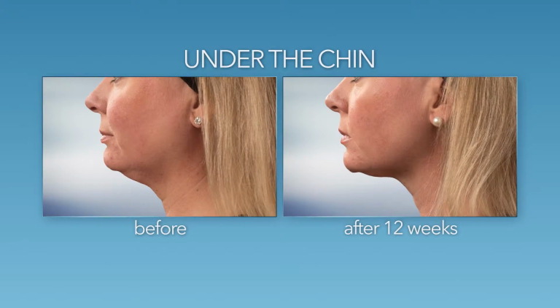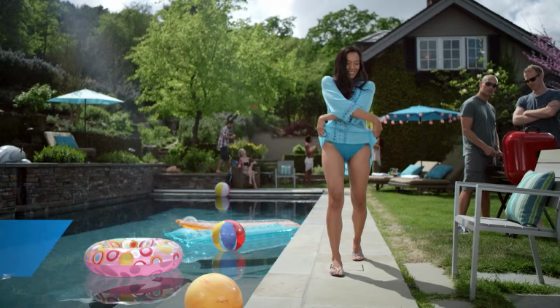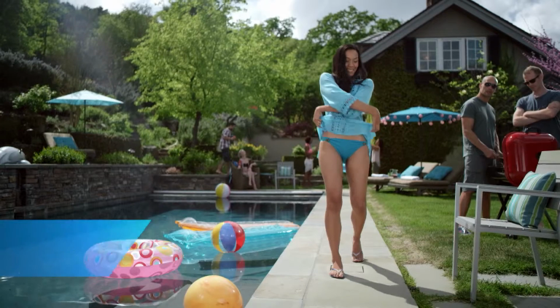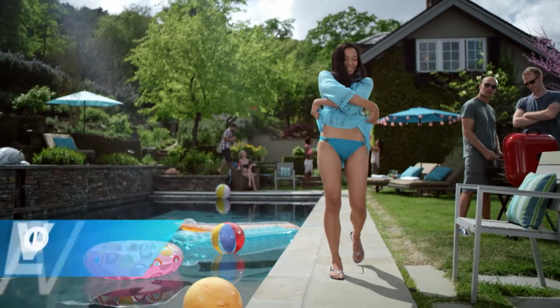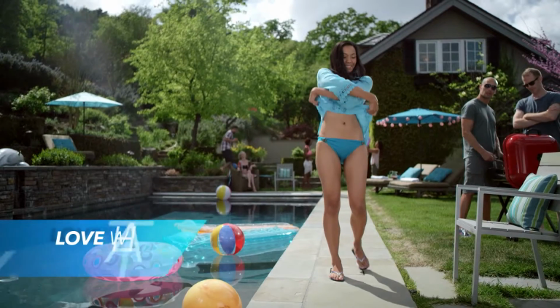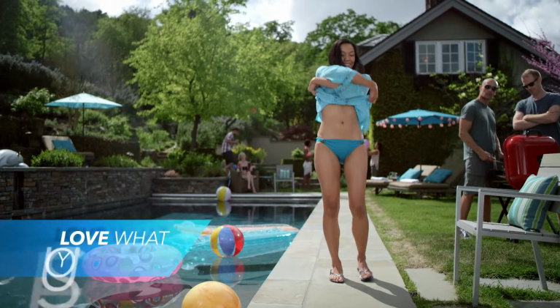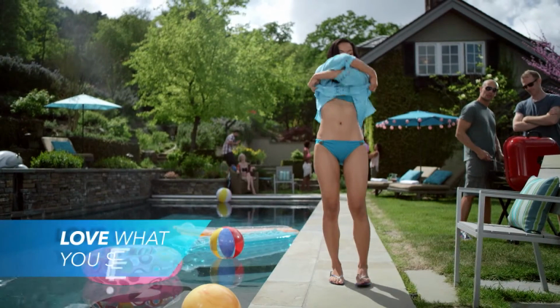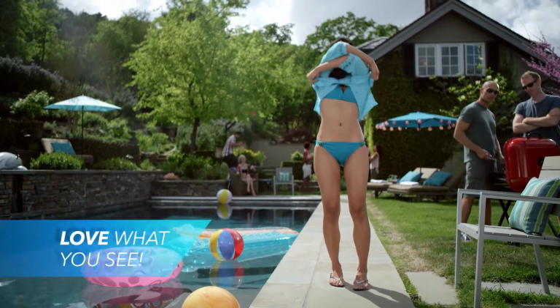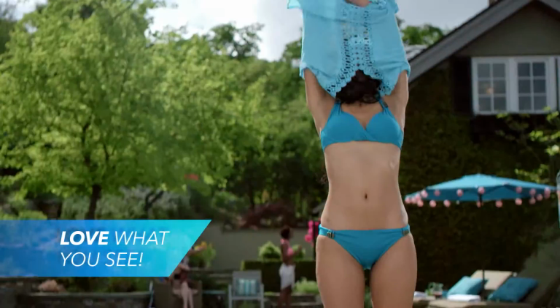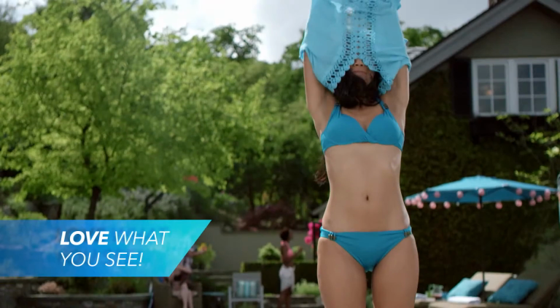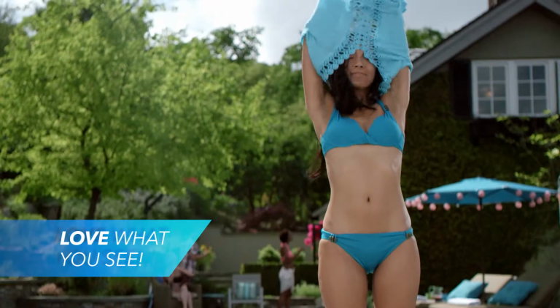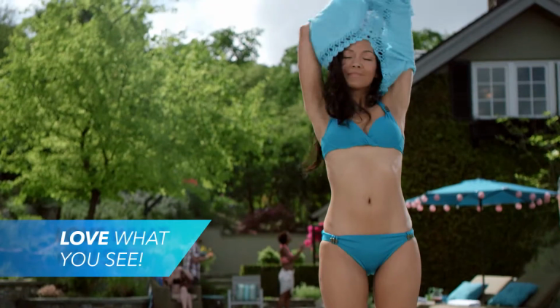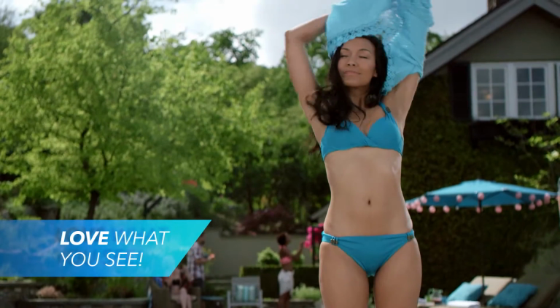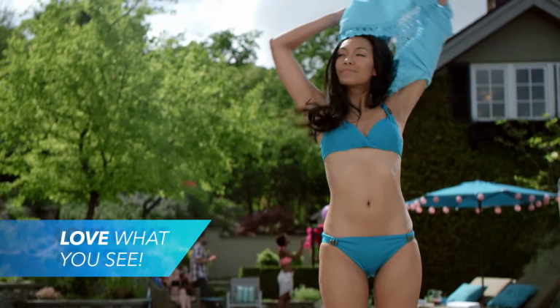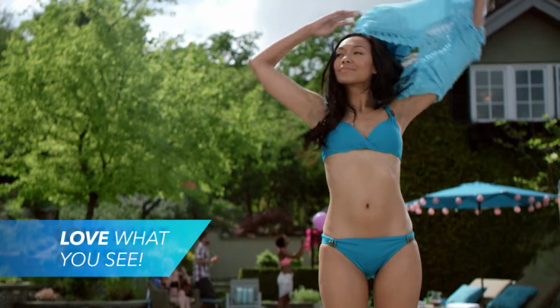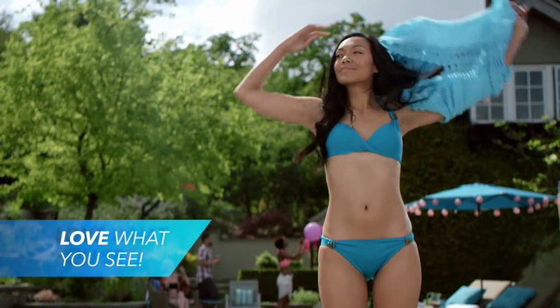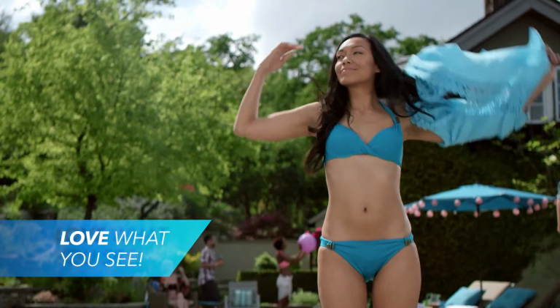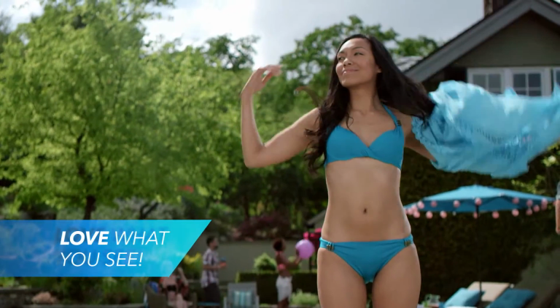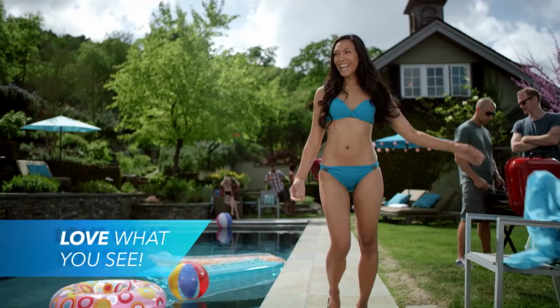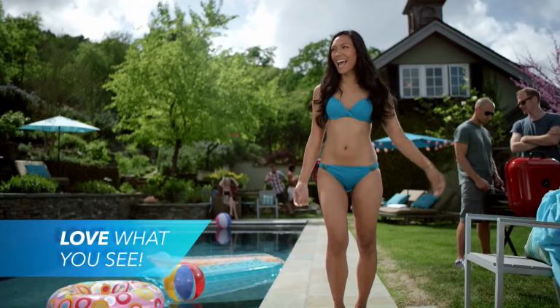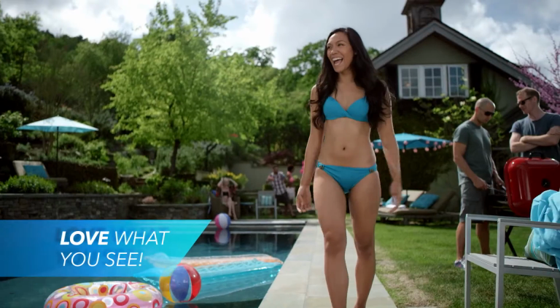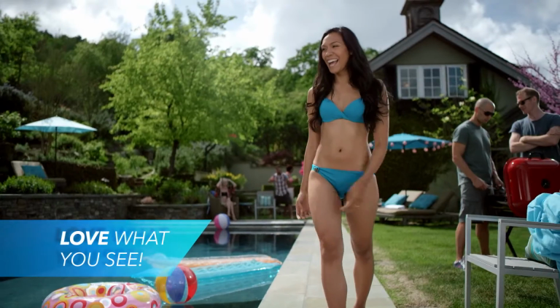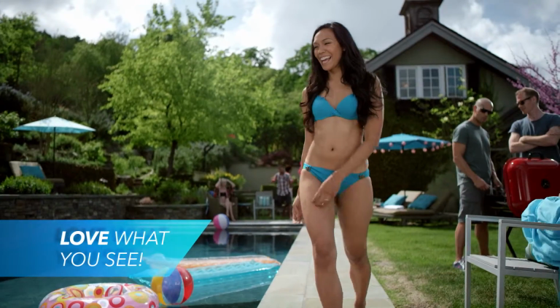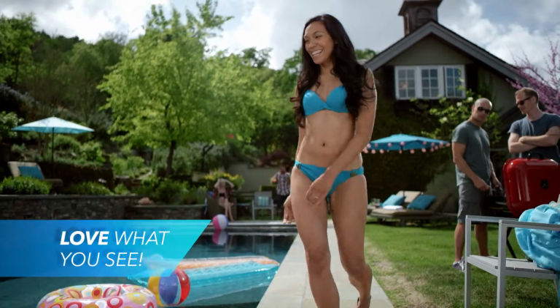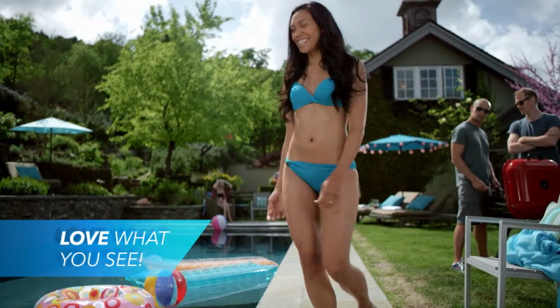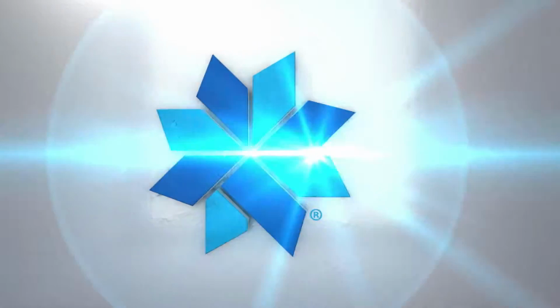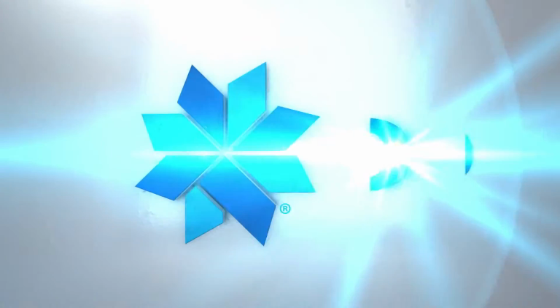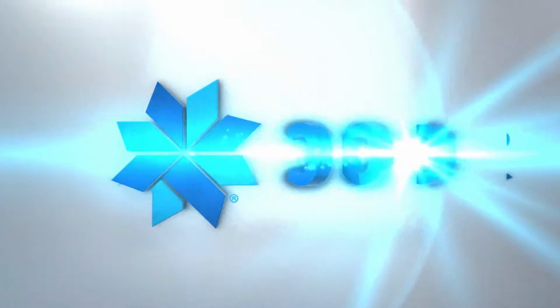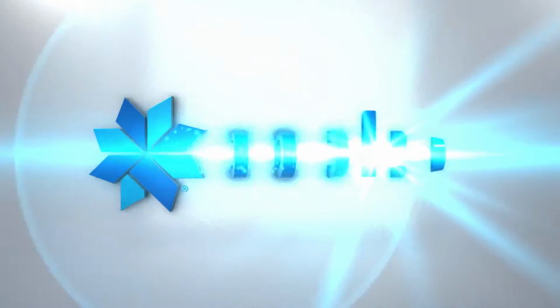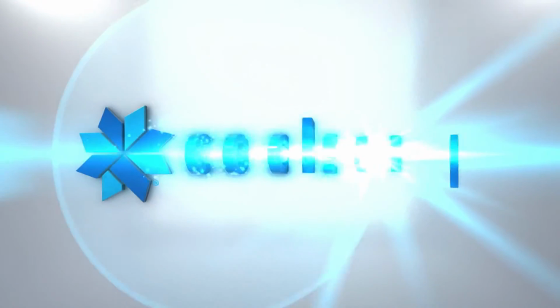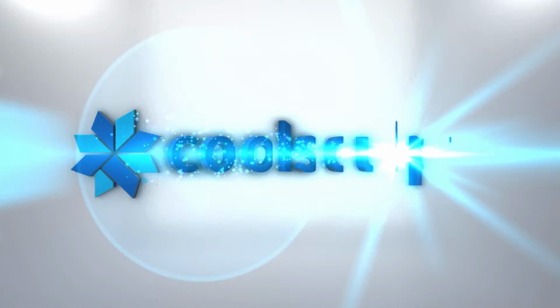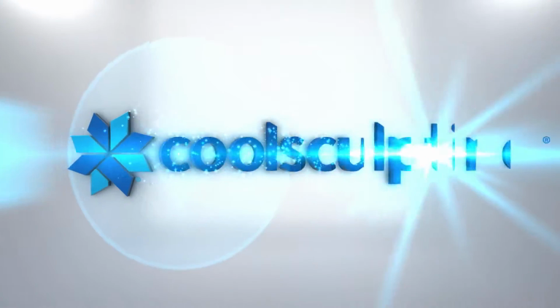Love what you see when you look in the mirror. Ask your clinician about CoolSculpting today.